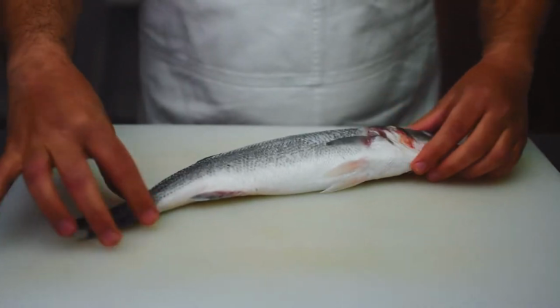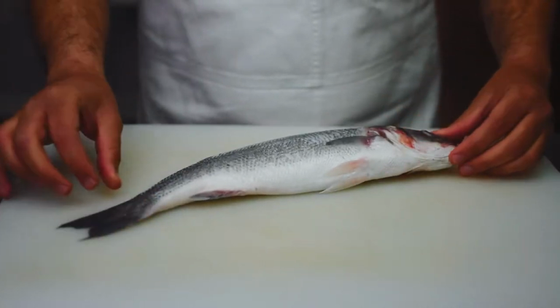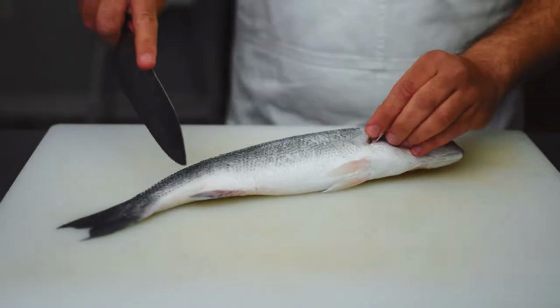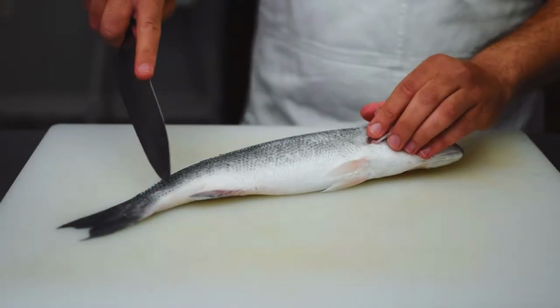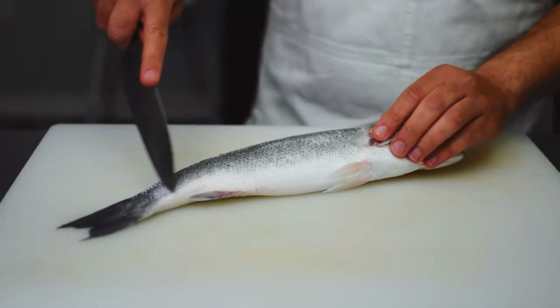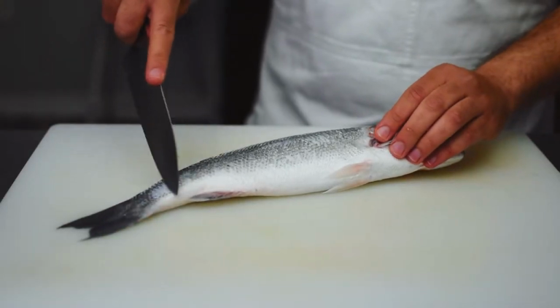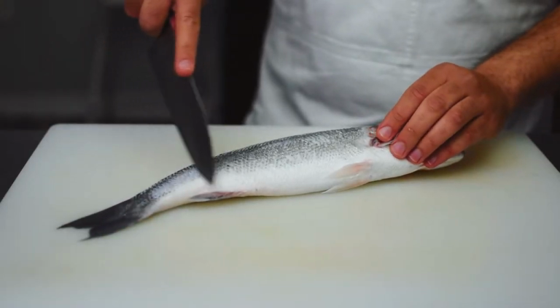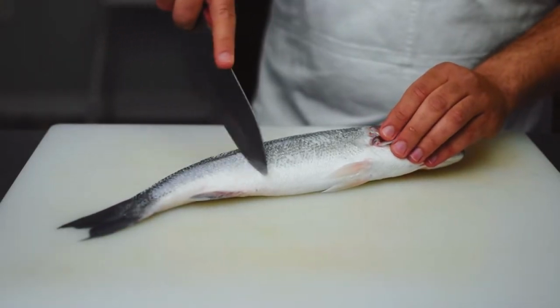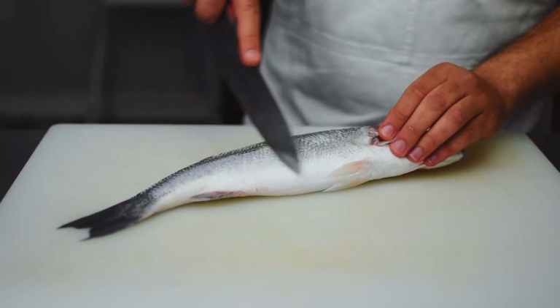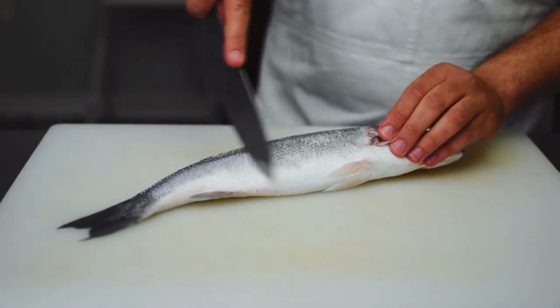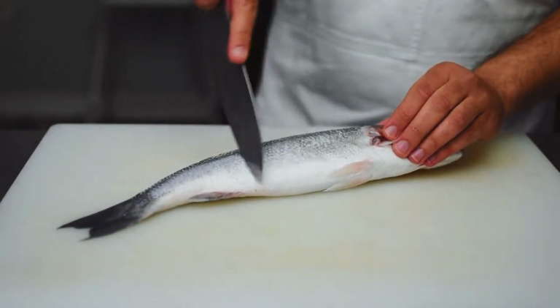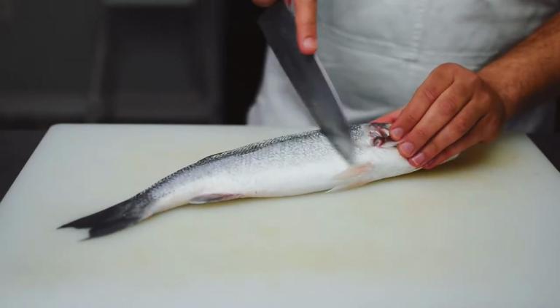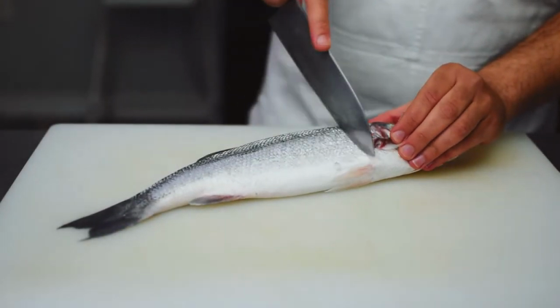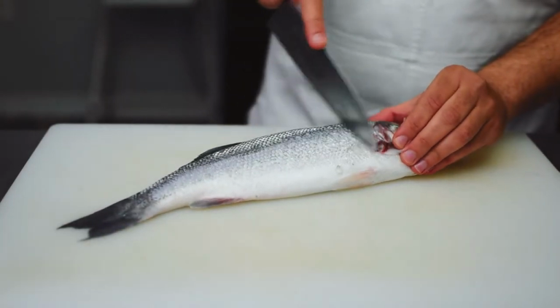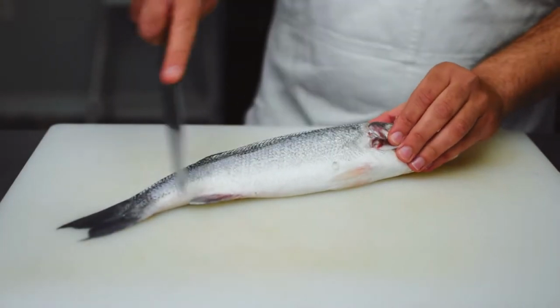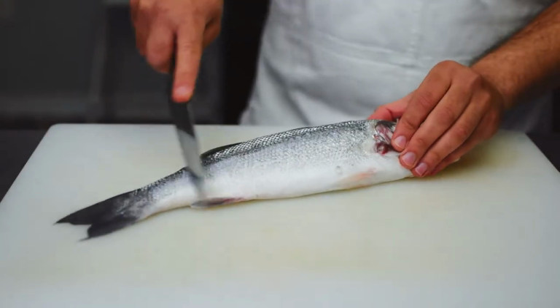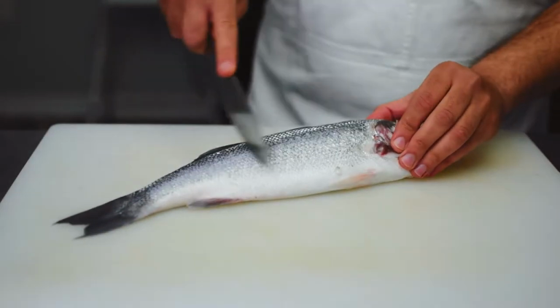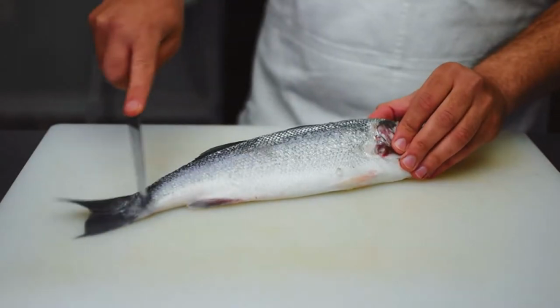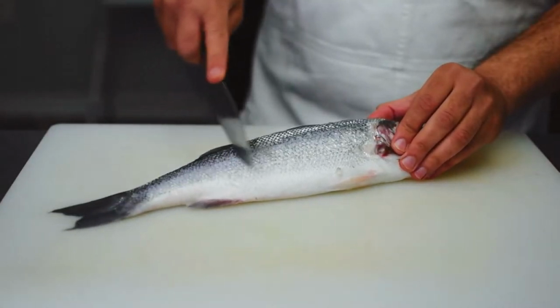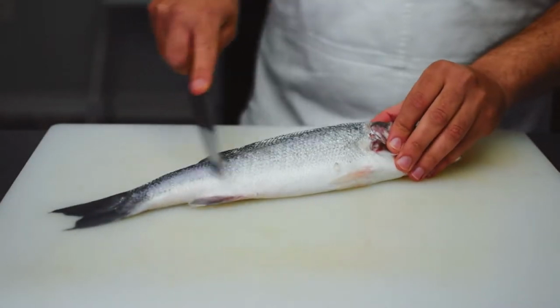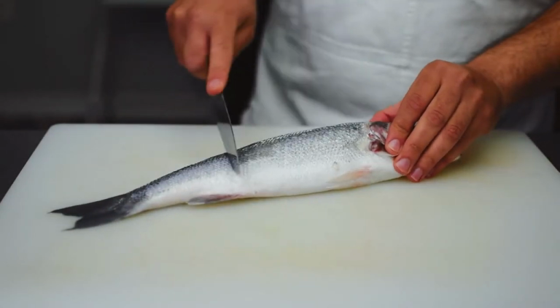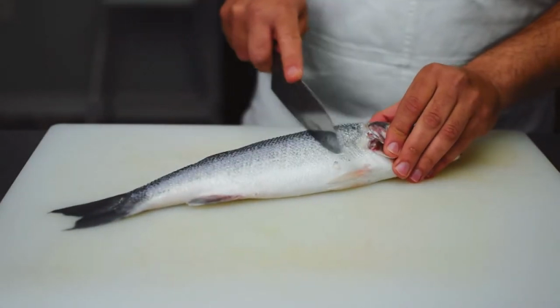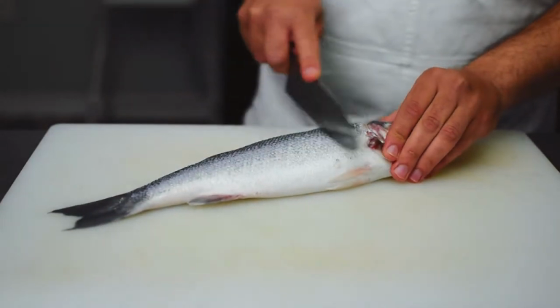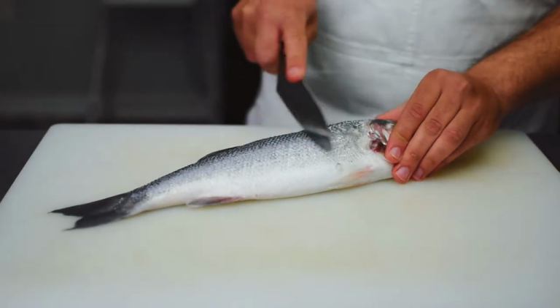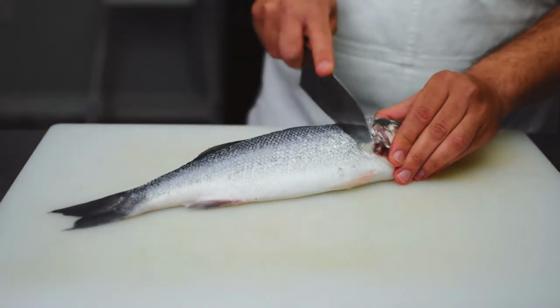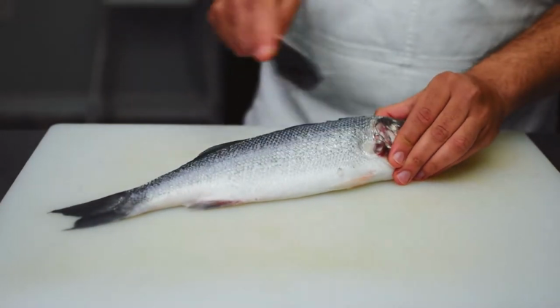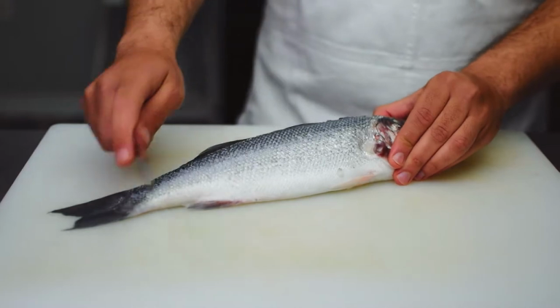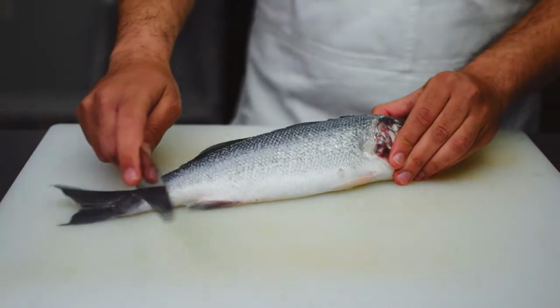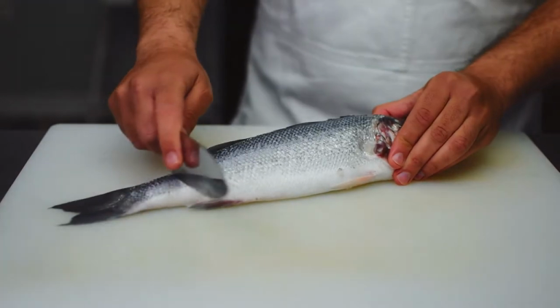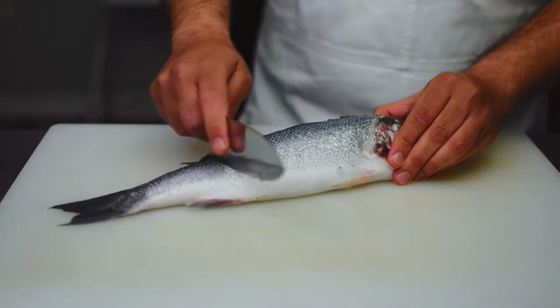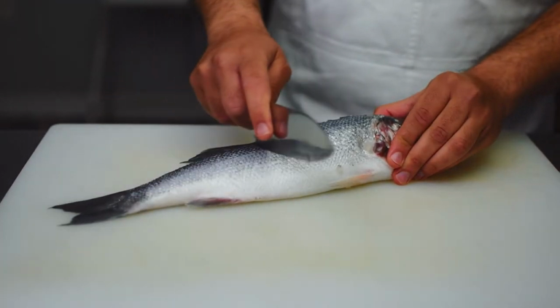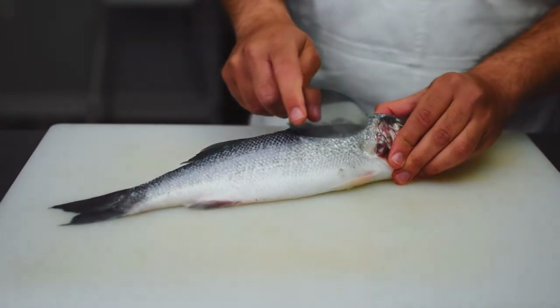Now from tail to head I'm going to remove some of the scales that the fishmonger might have left on.